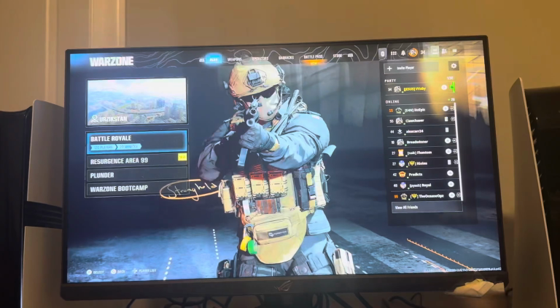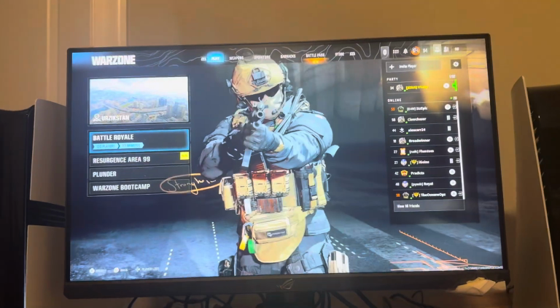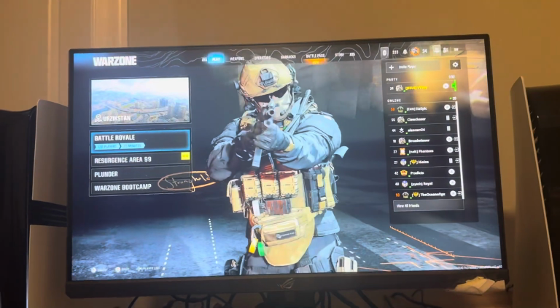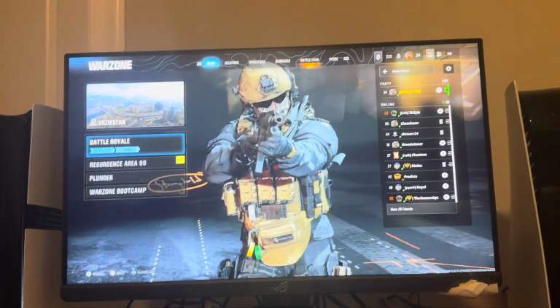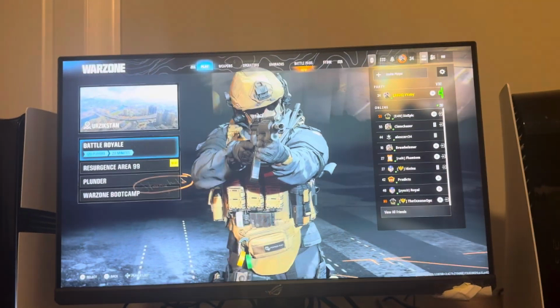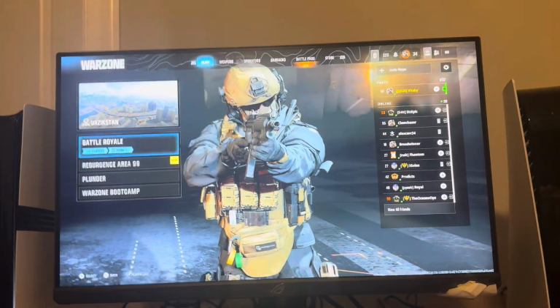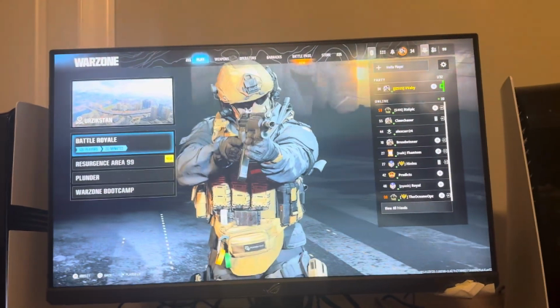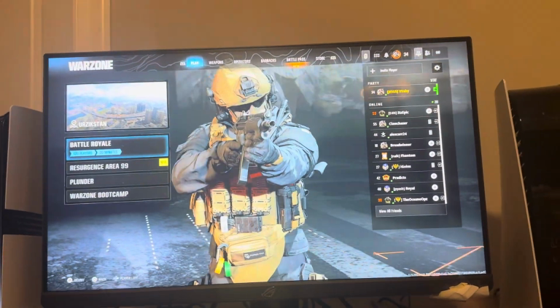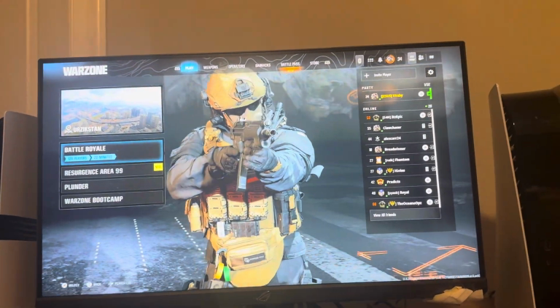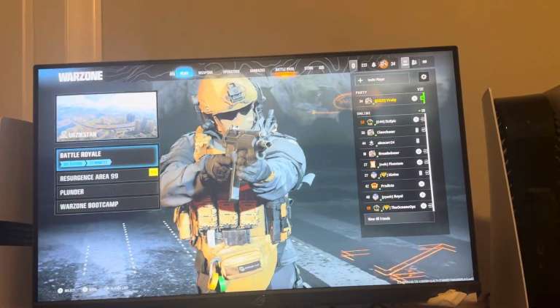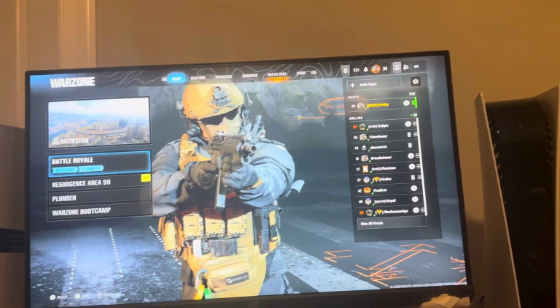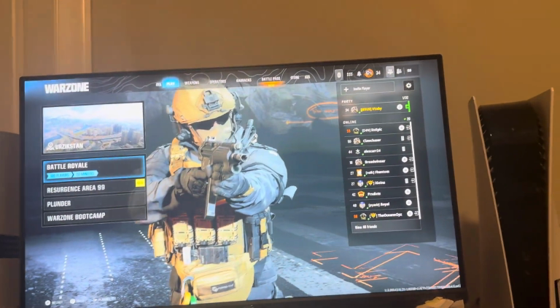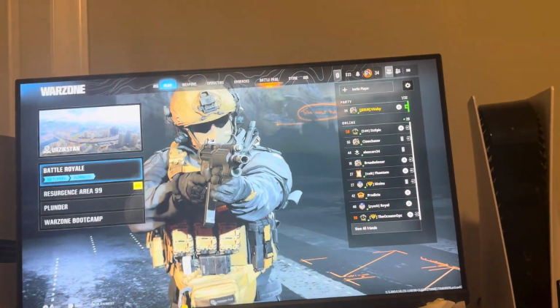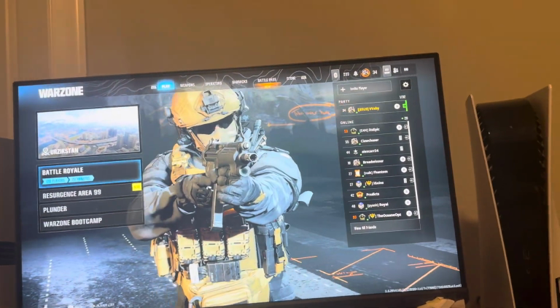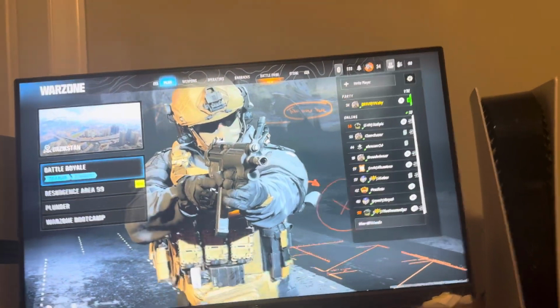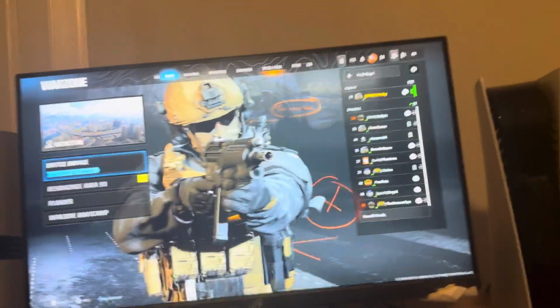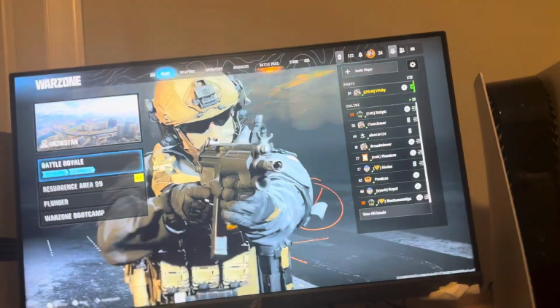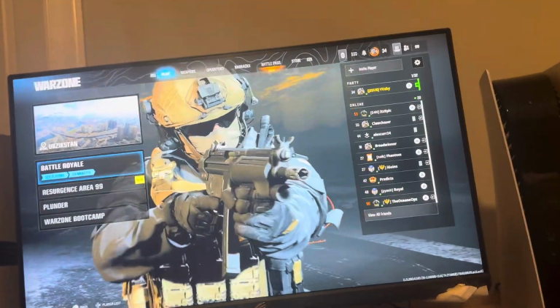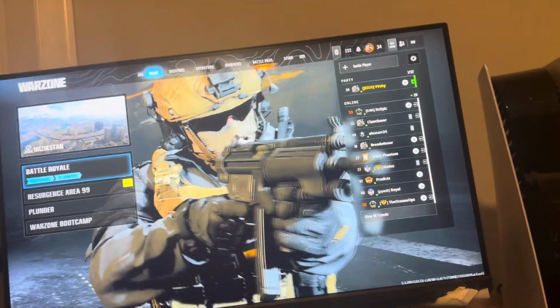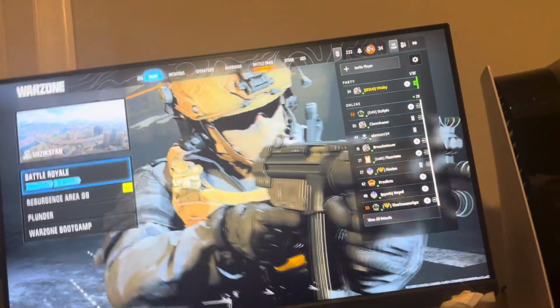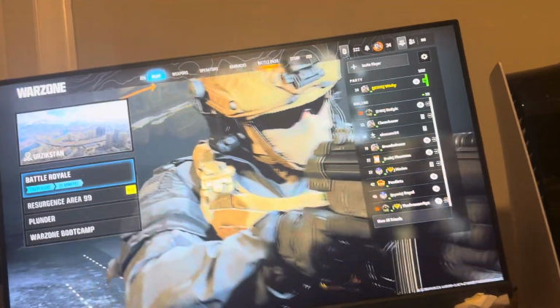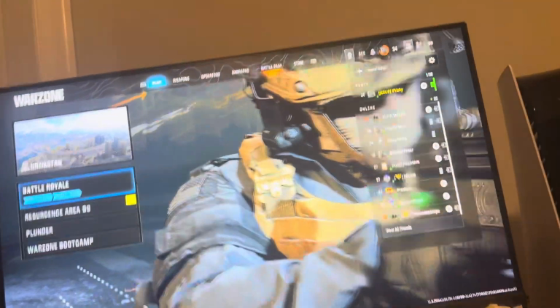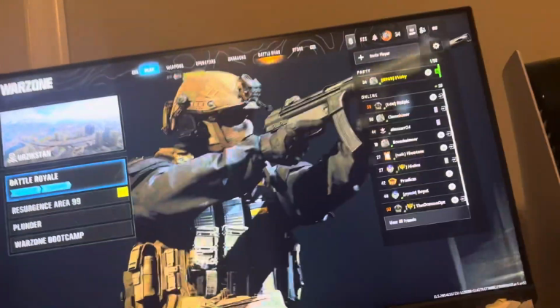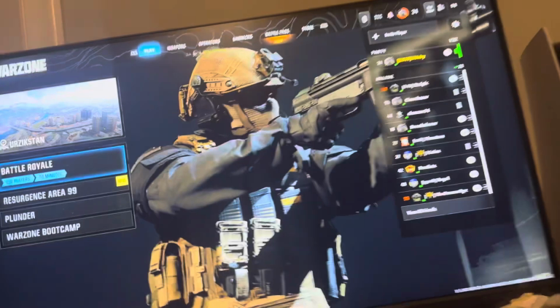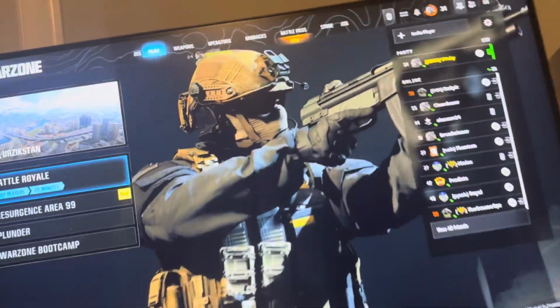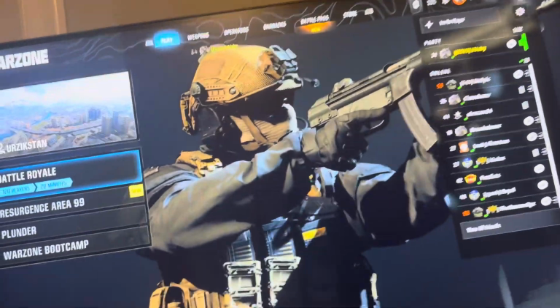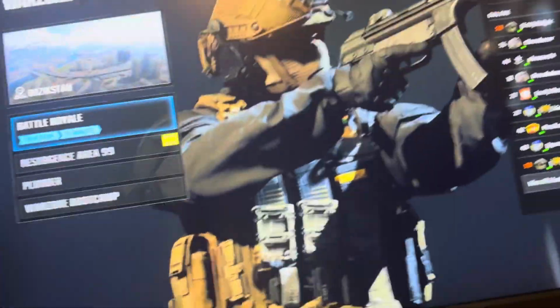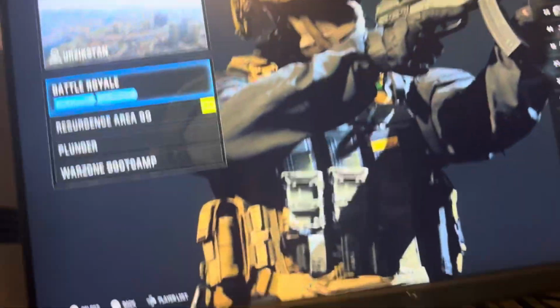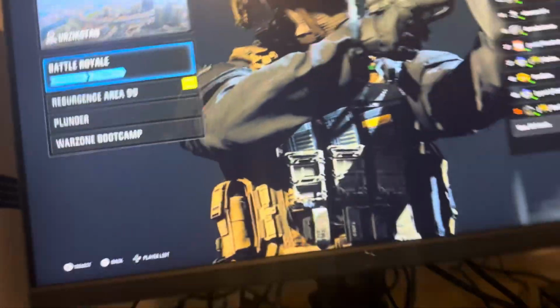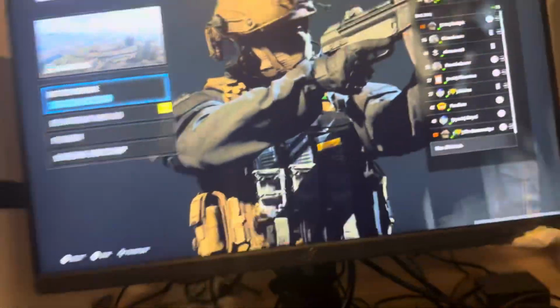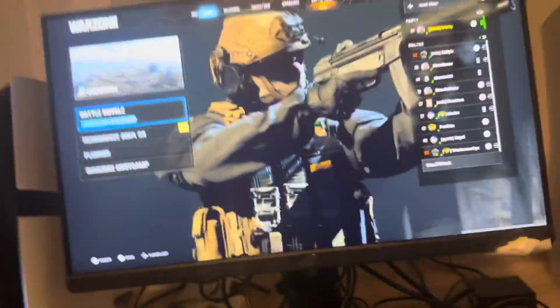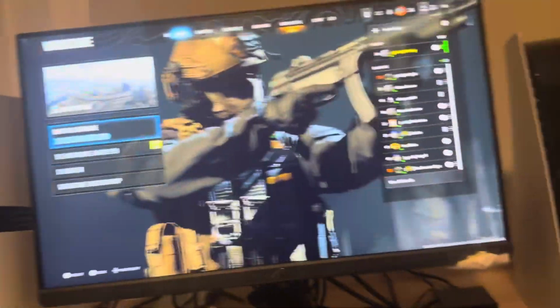Yo, what's up guys? It's your boy Wavy. In today's video, I'm going to be showing you how to apply all armor plates in Warzone on the Black Ops 6 version of Warzone.